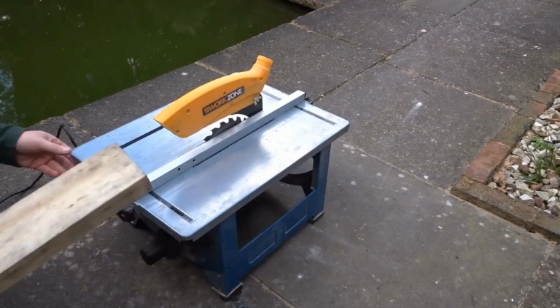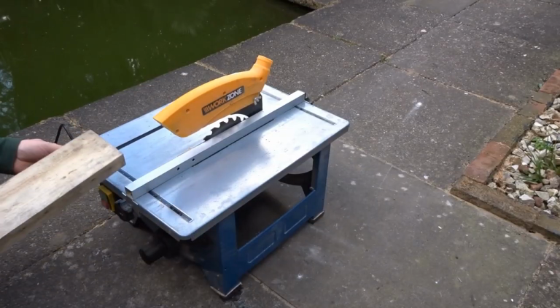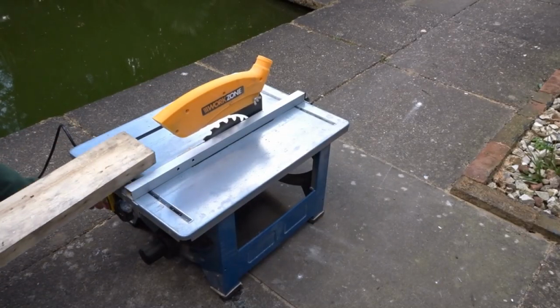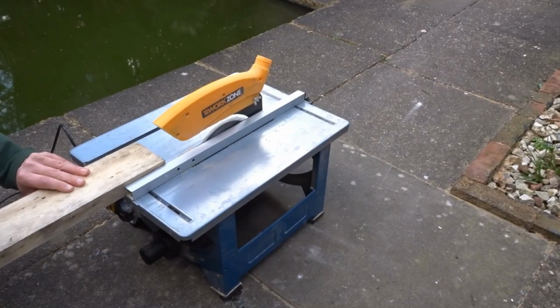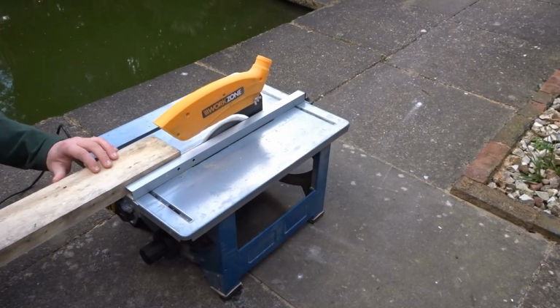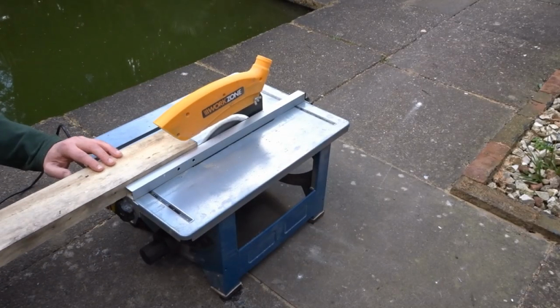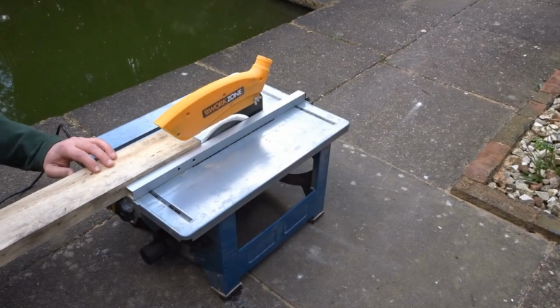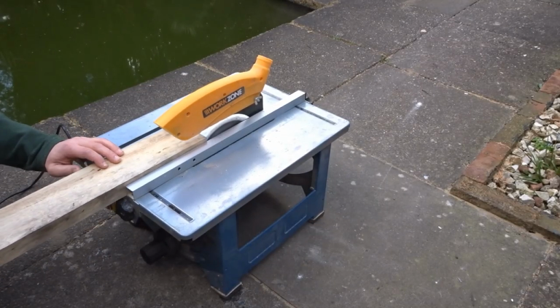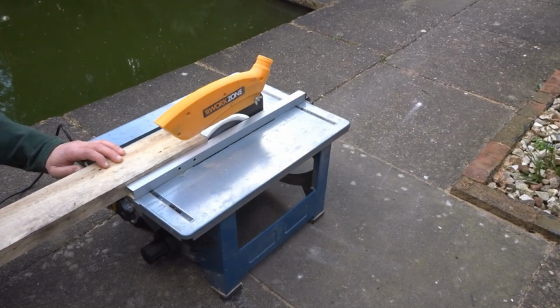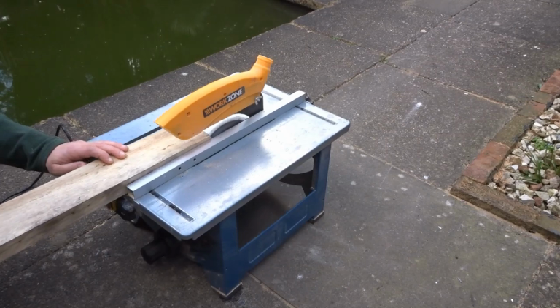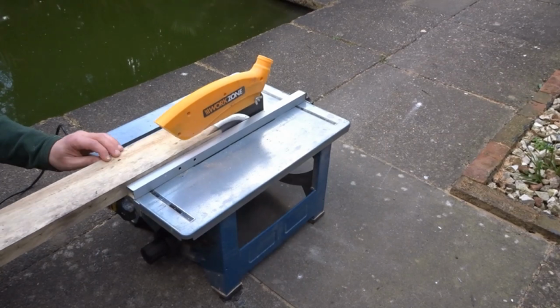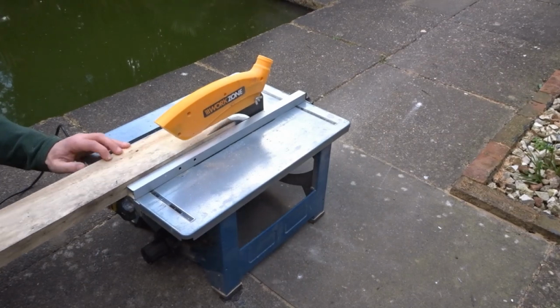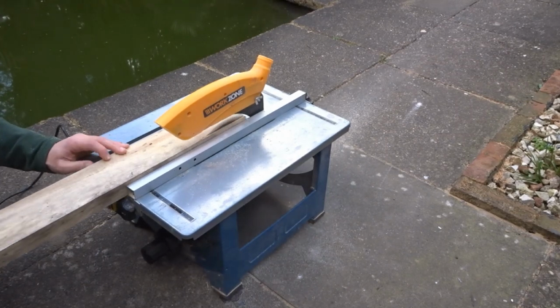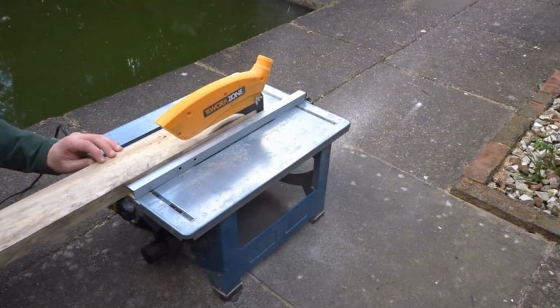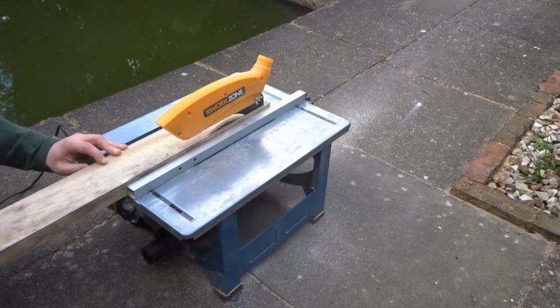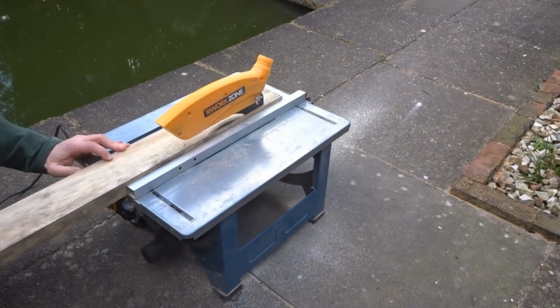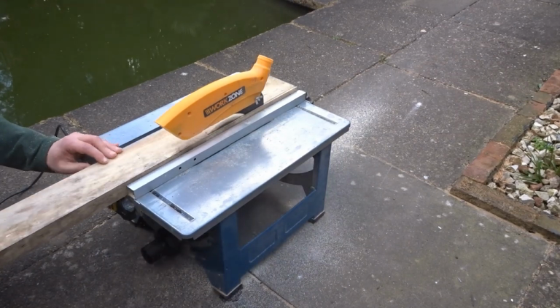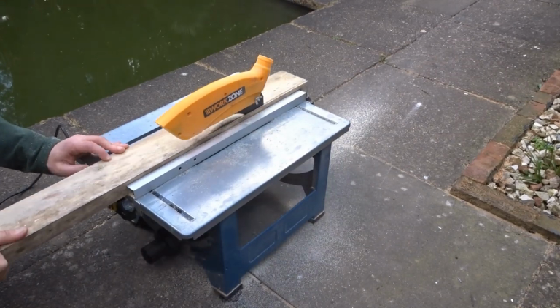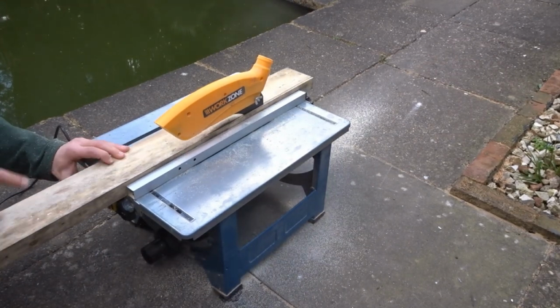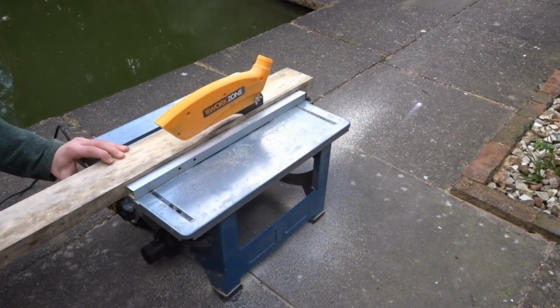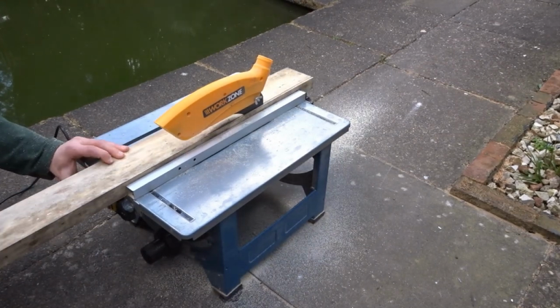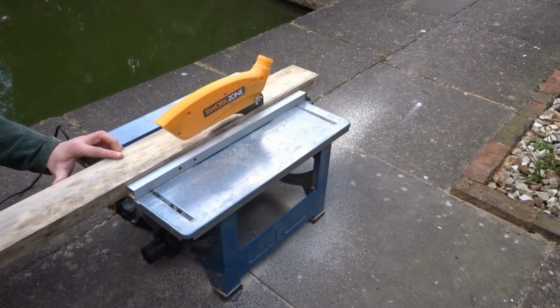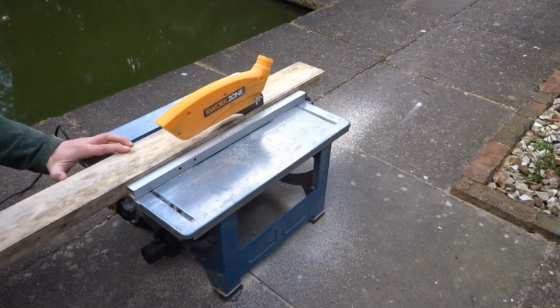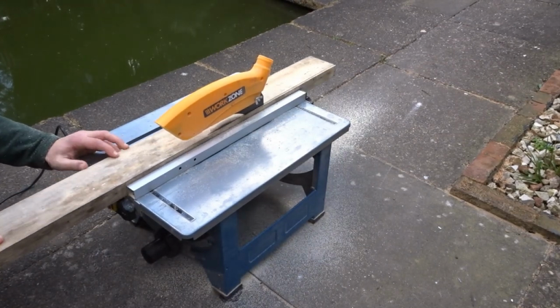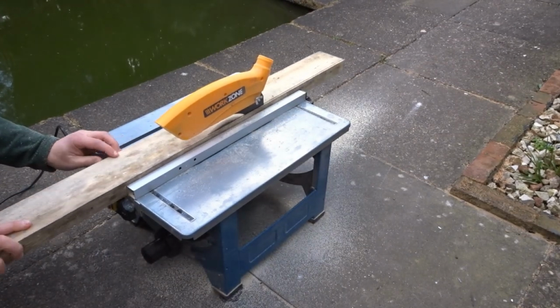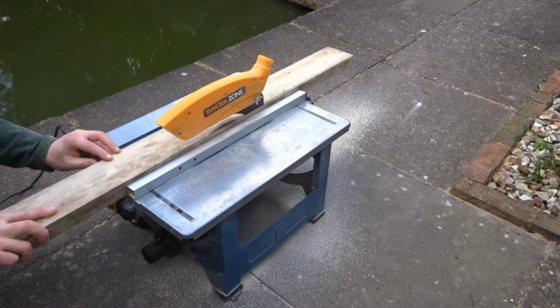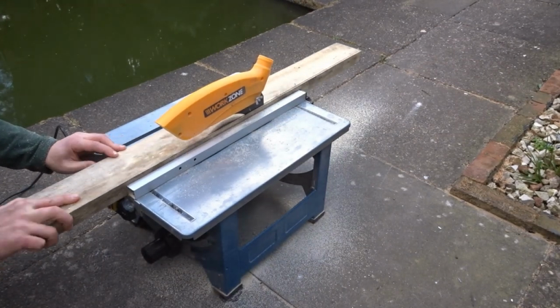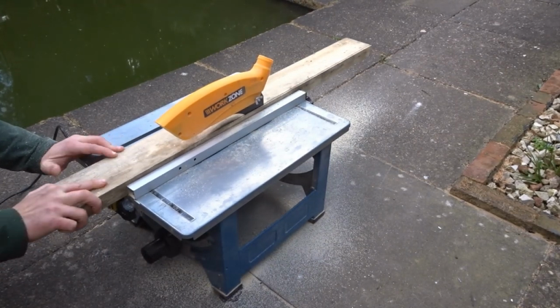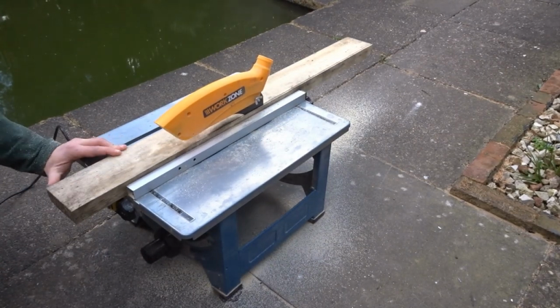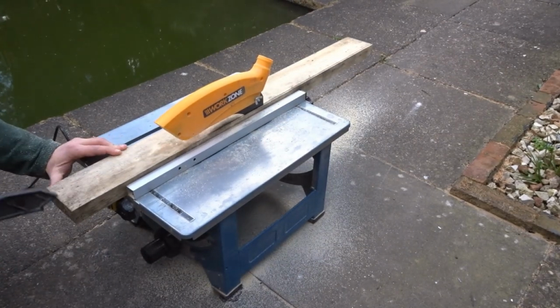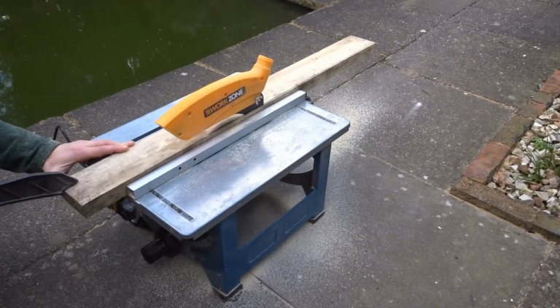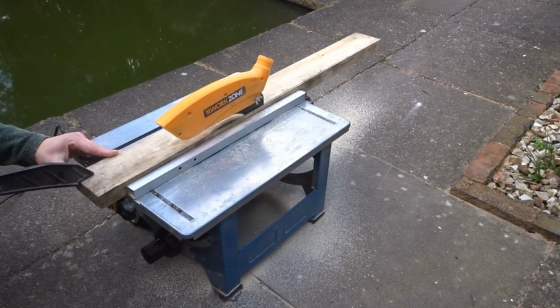Now I'm just neatening up the curvy edges, cutting off those rough edges with the table saw.